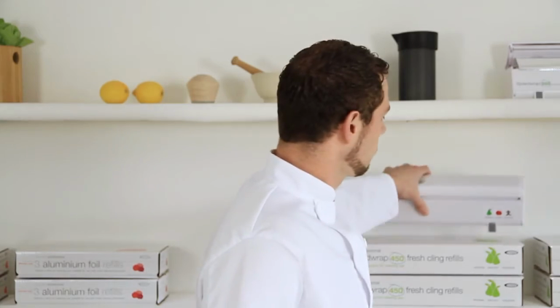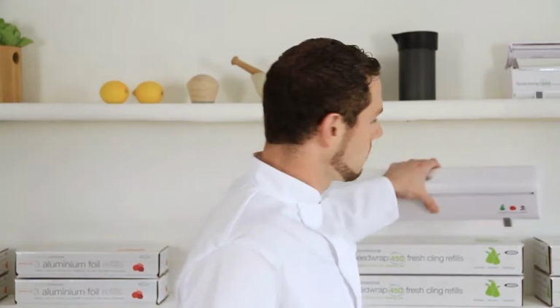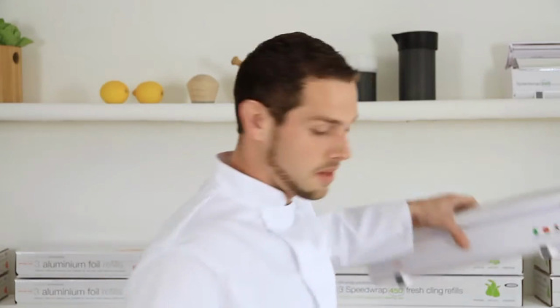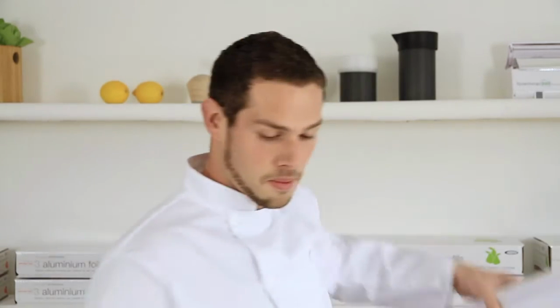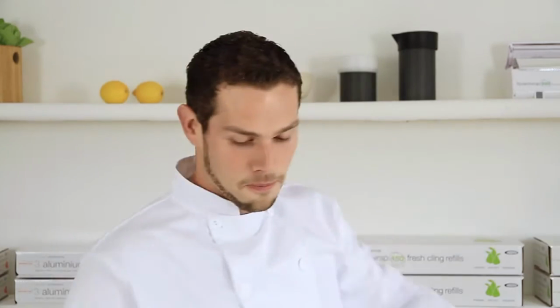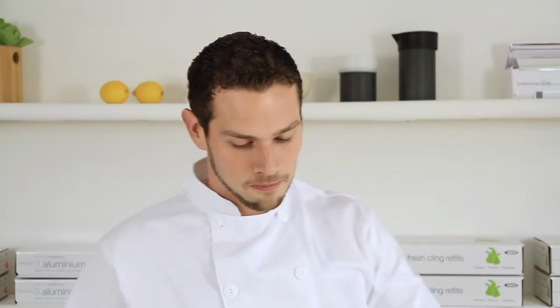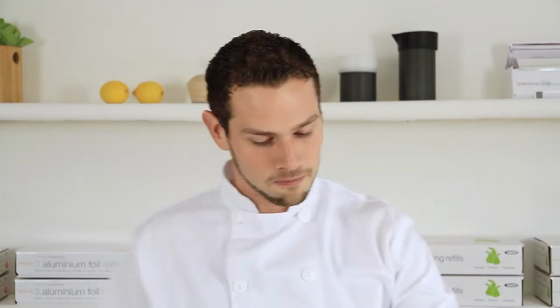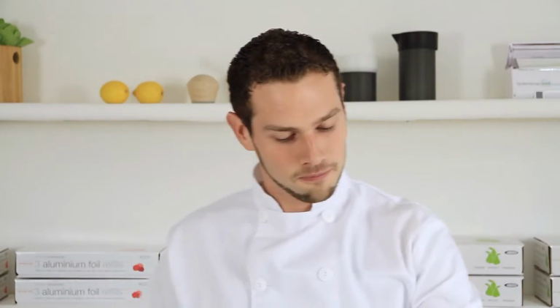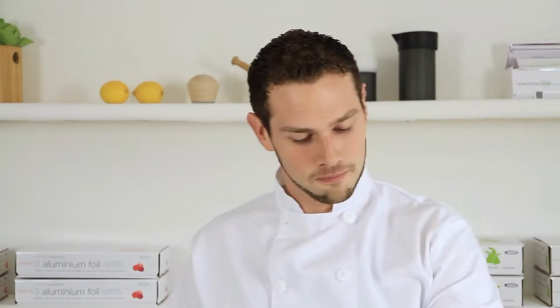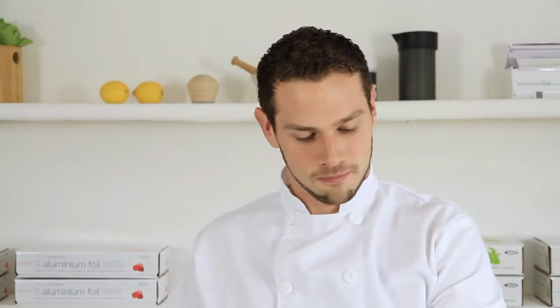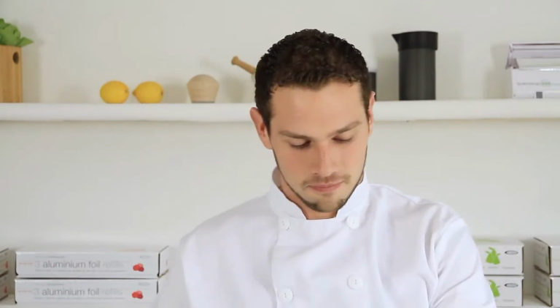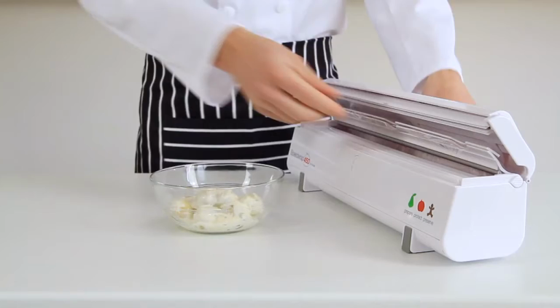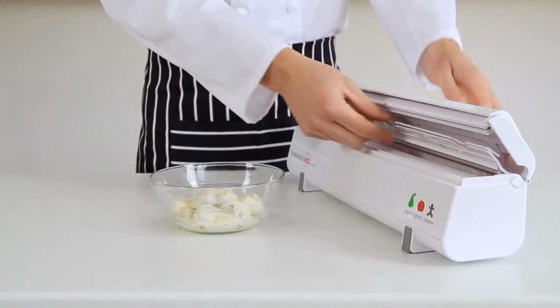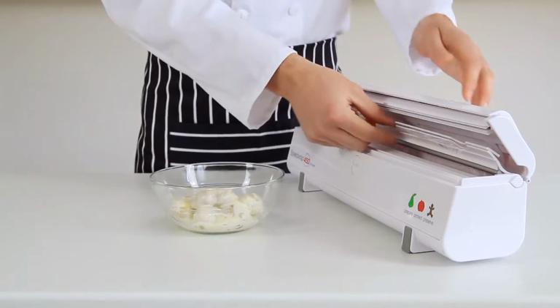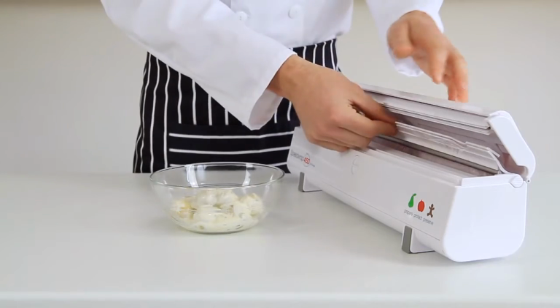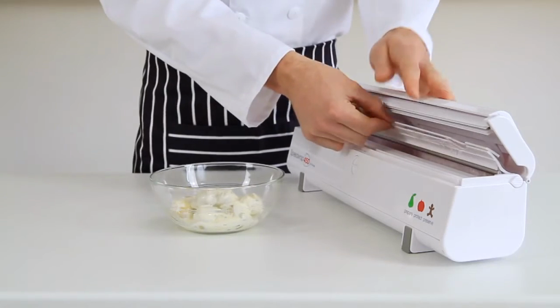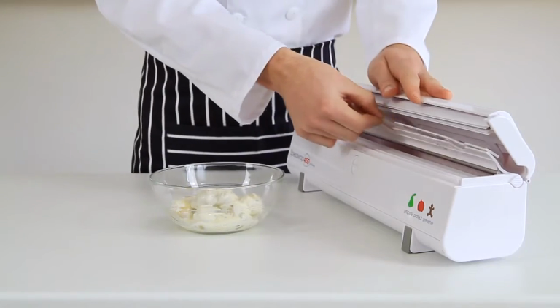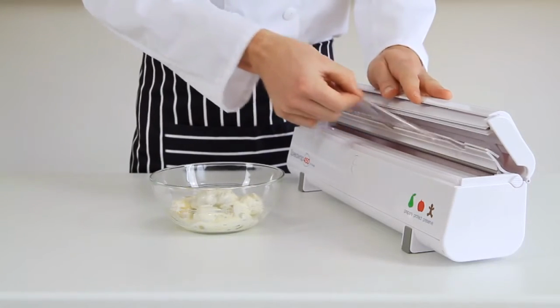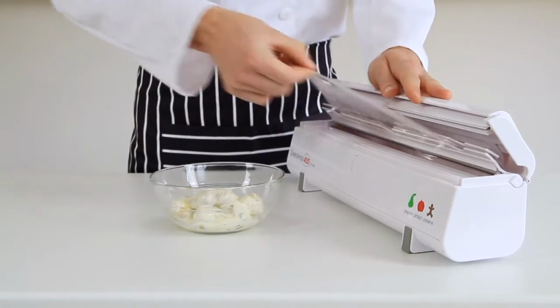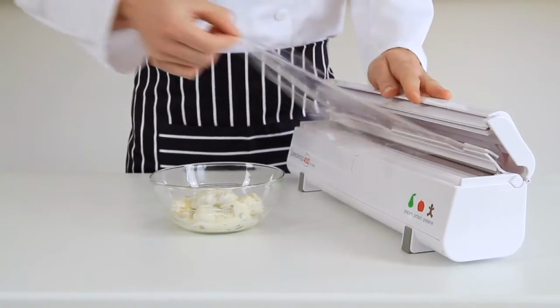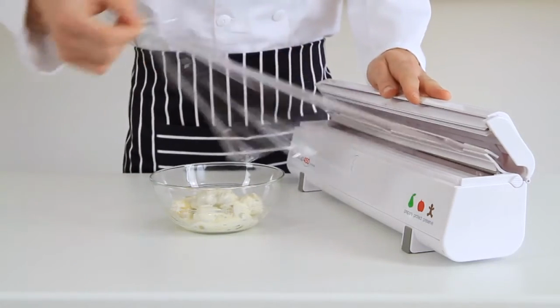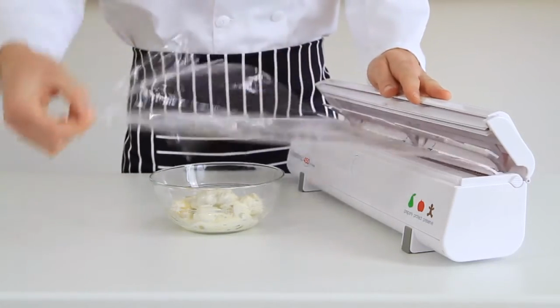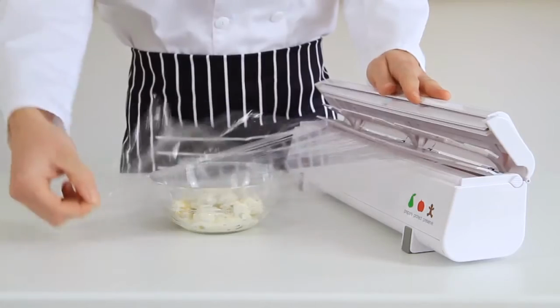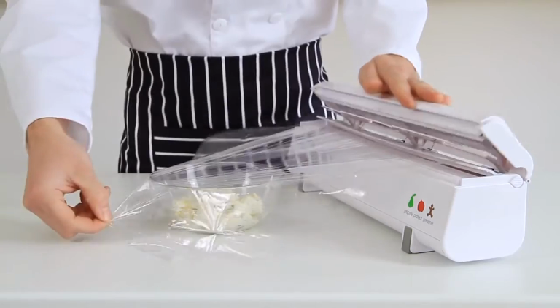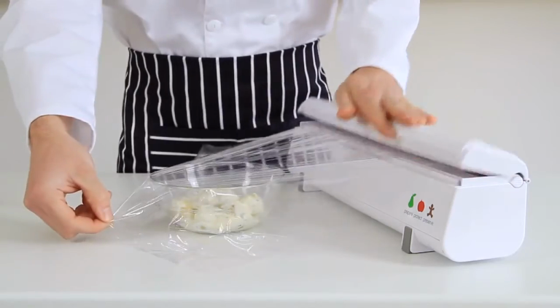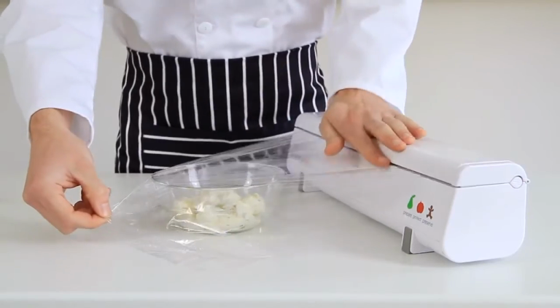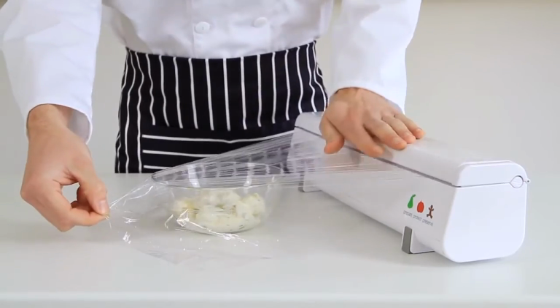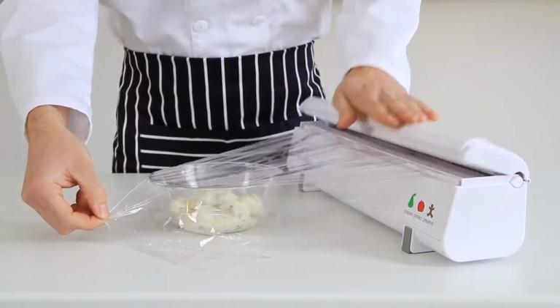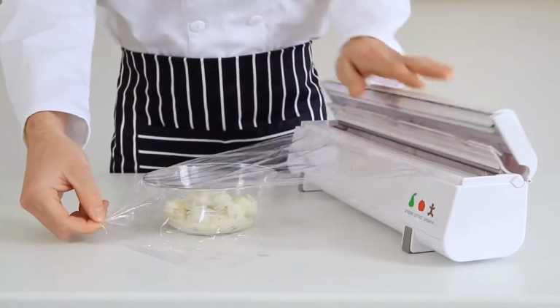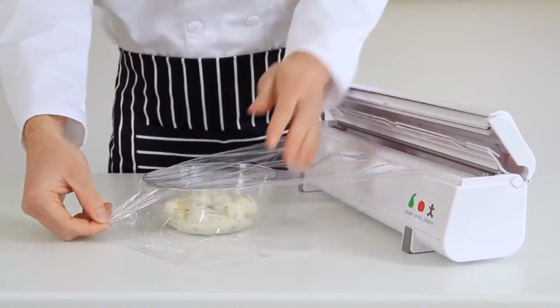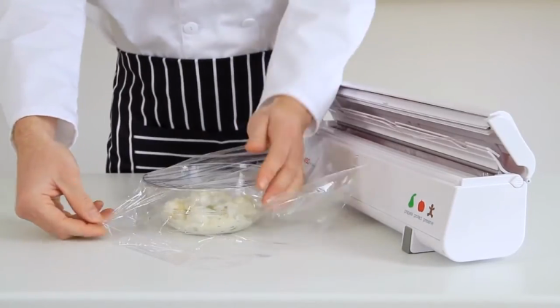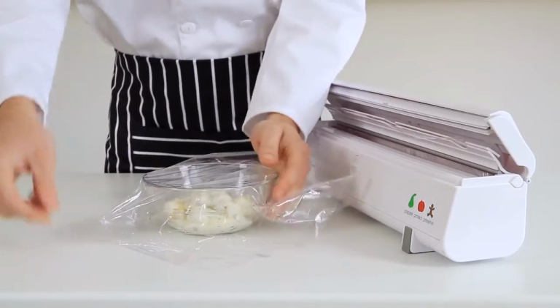Cutting is even simpler. Pull your film or foil to length and press the lid. That's it.